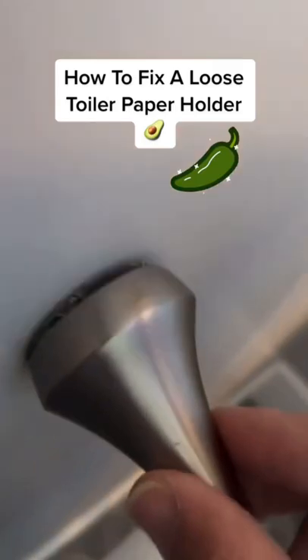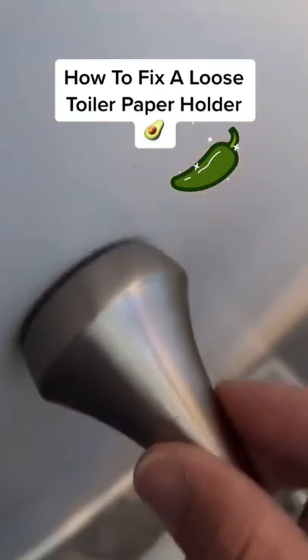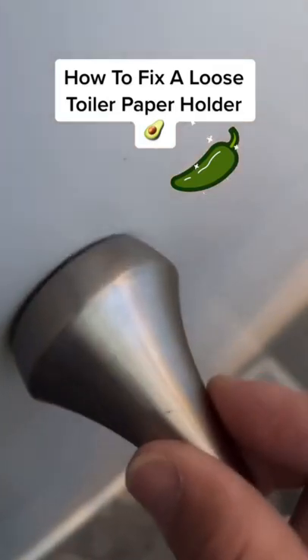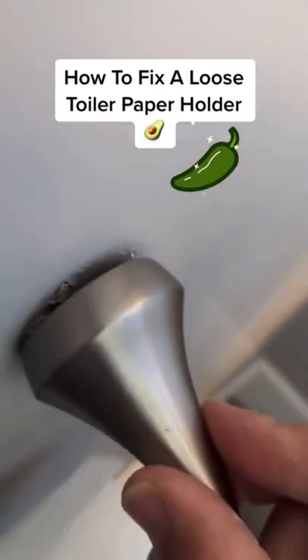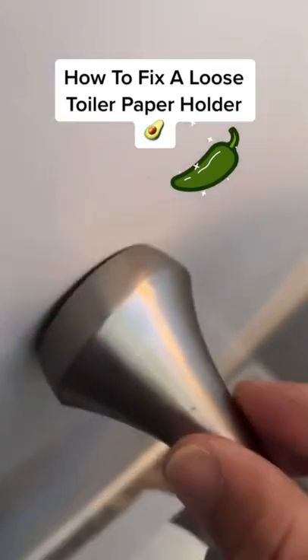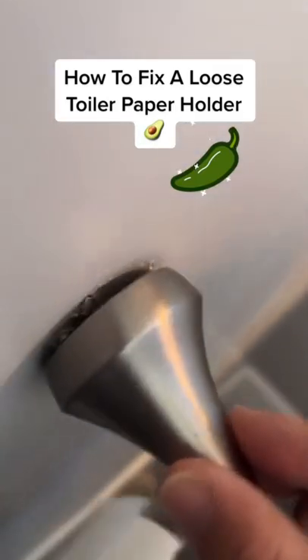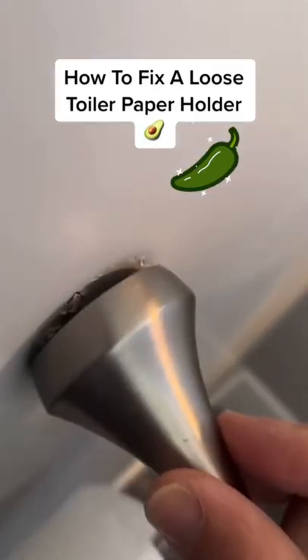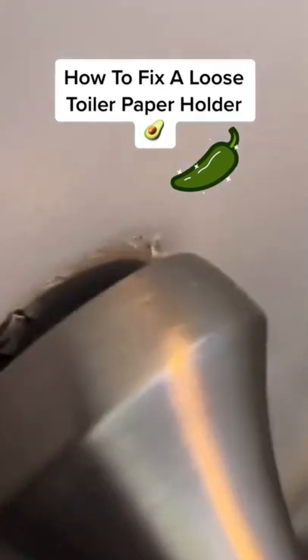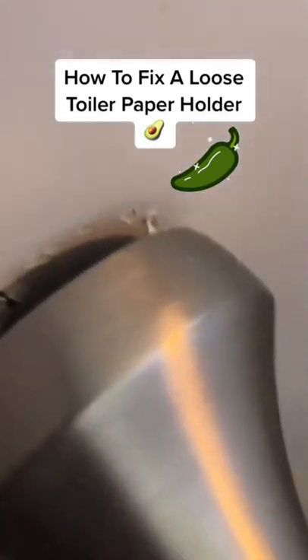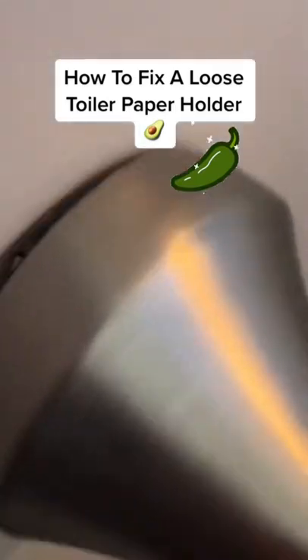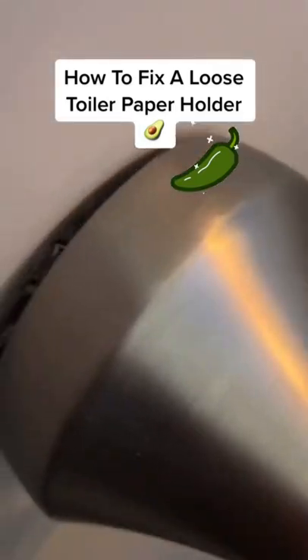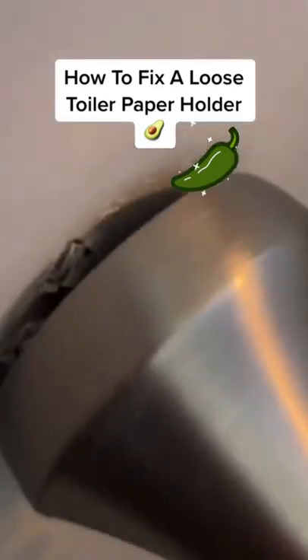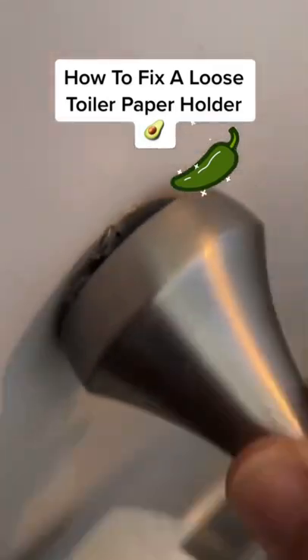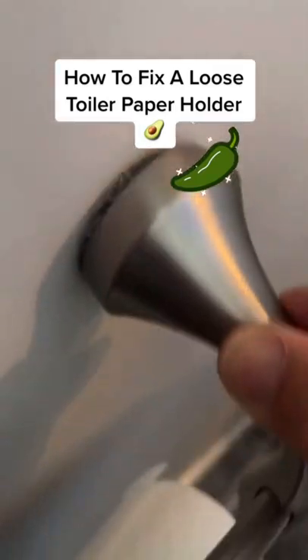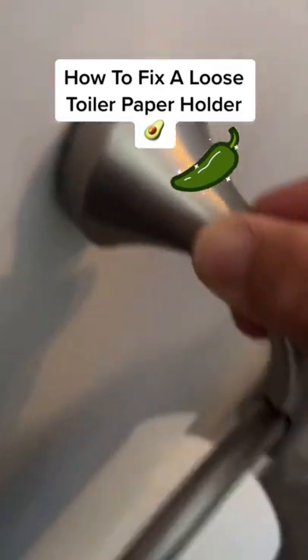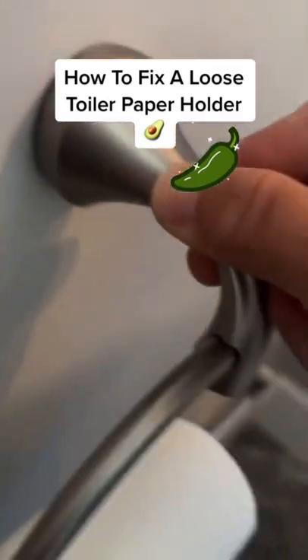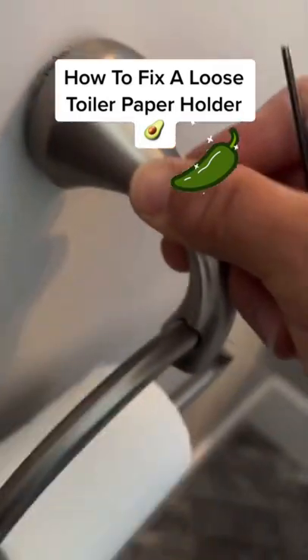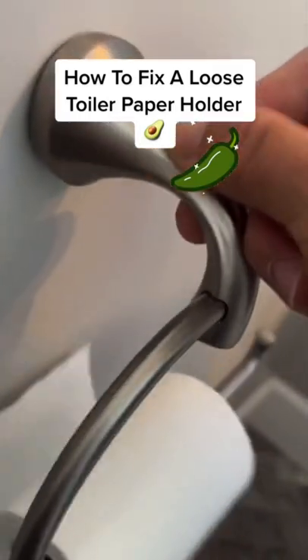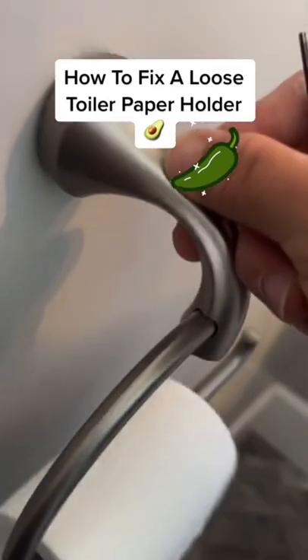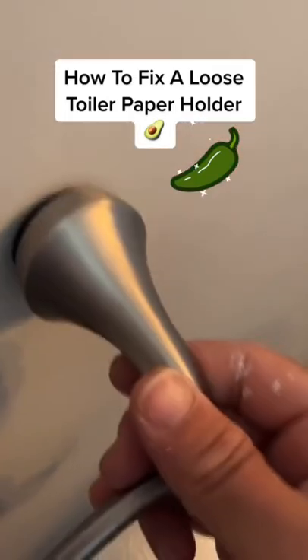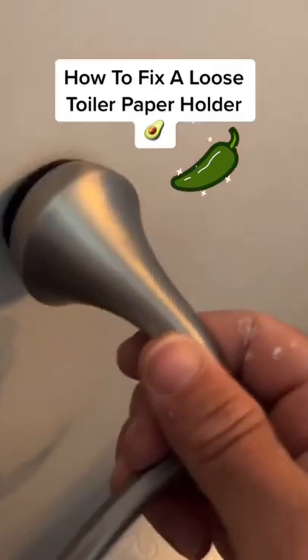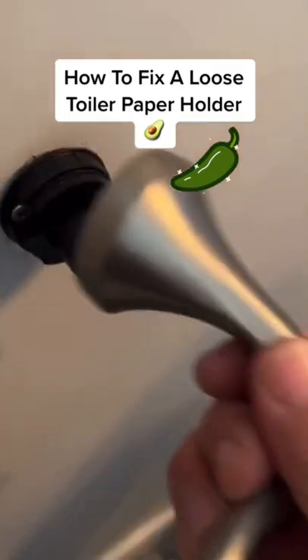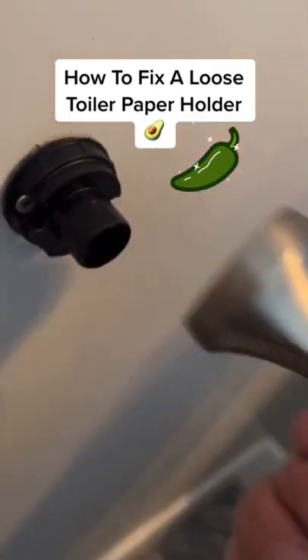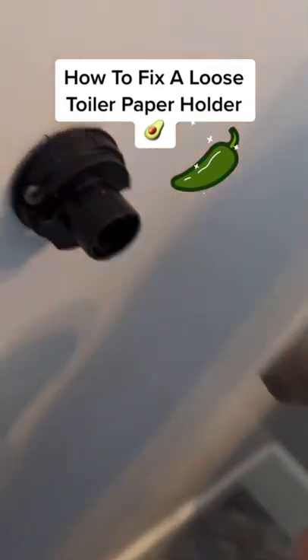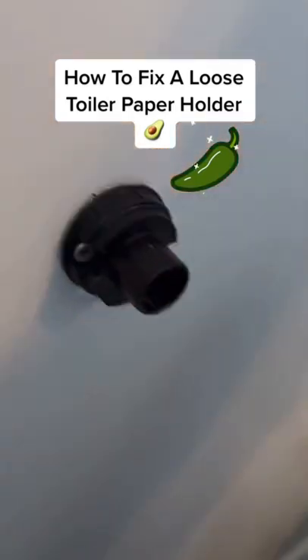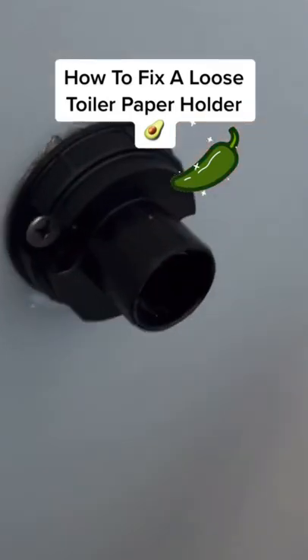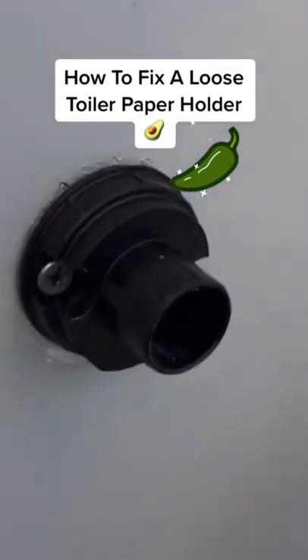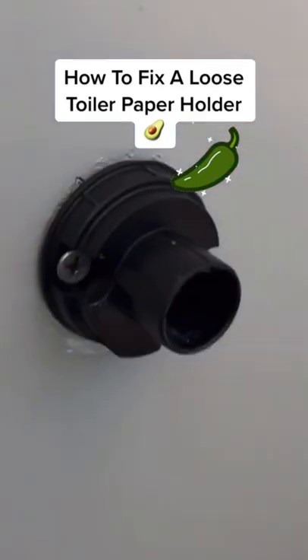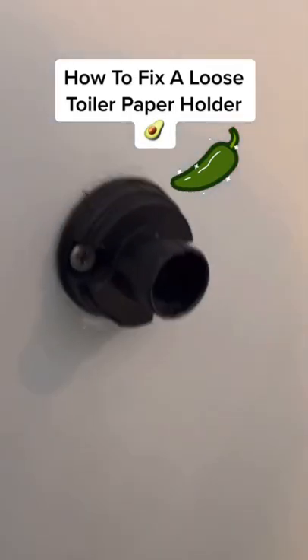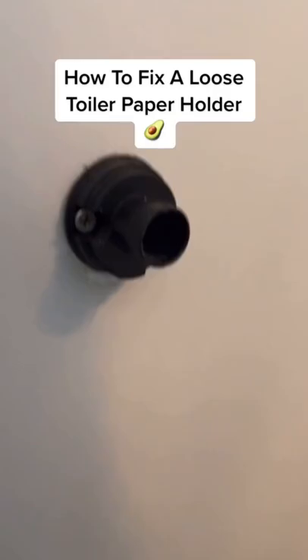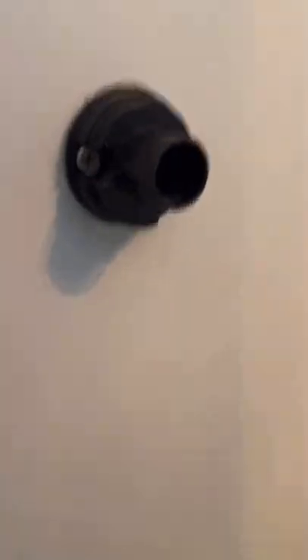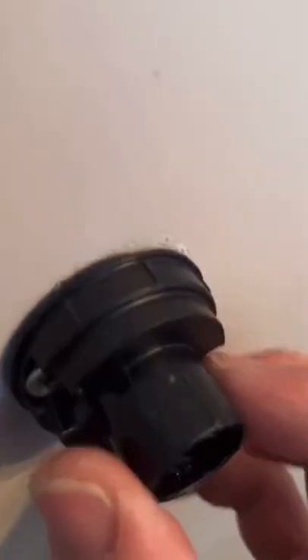Hey guys, I'm Natalia Peña here with another home maintenance tip. And on today's project, I'm going to show you one way to repair a loose toilet paper holder.